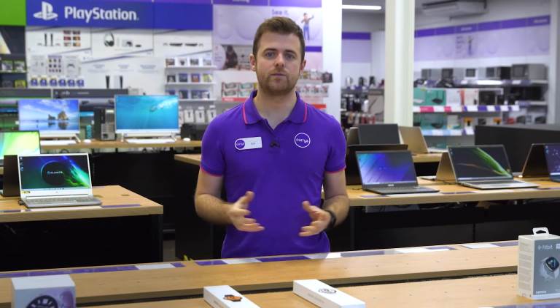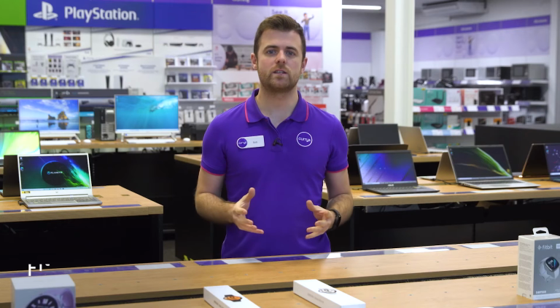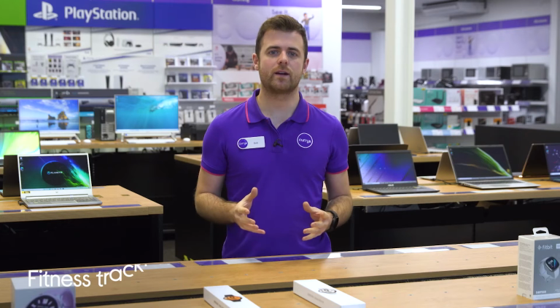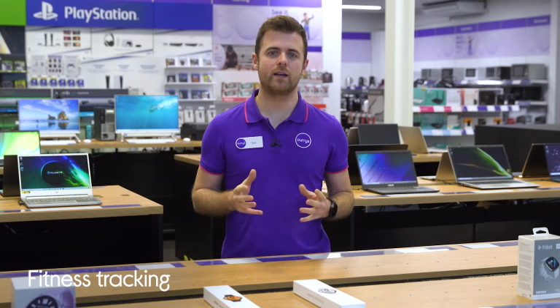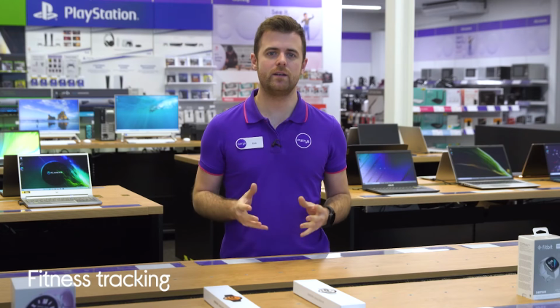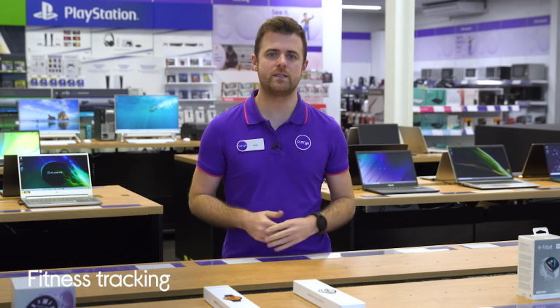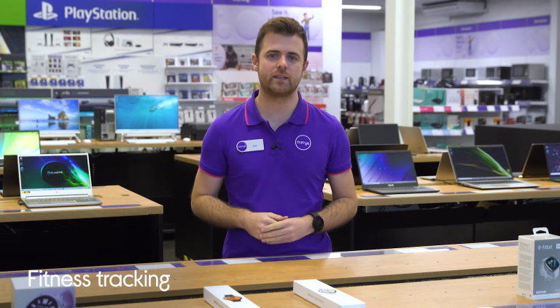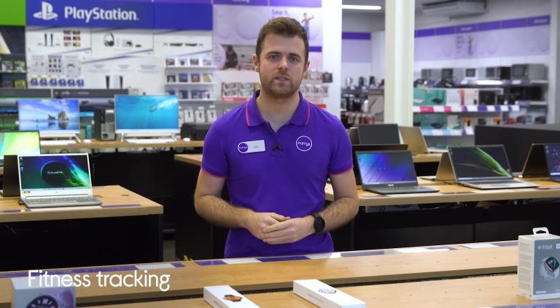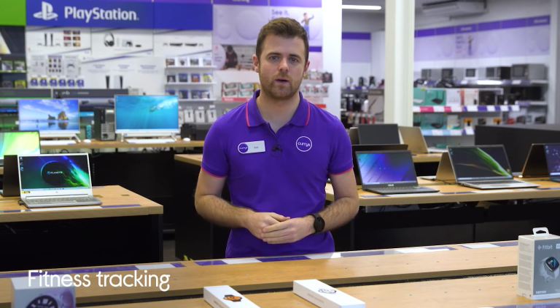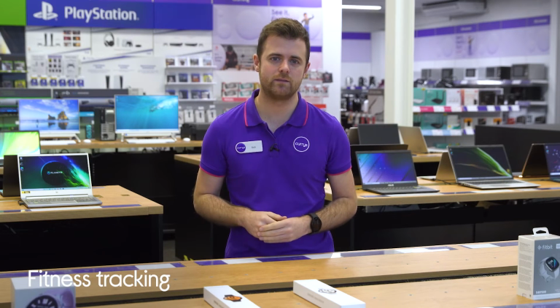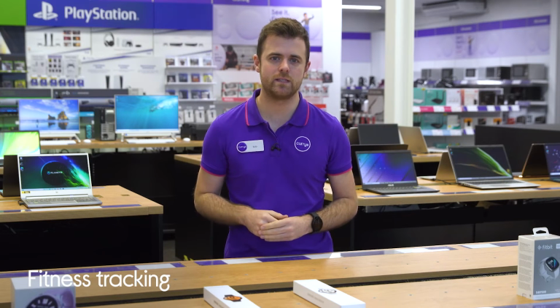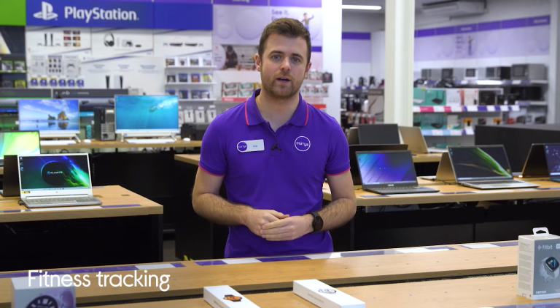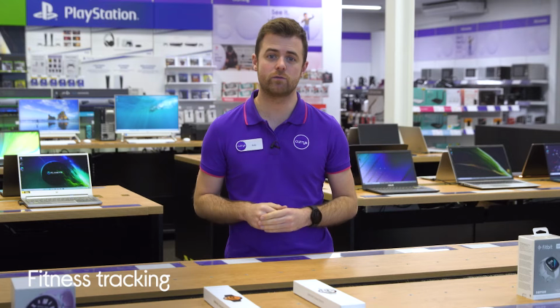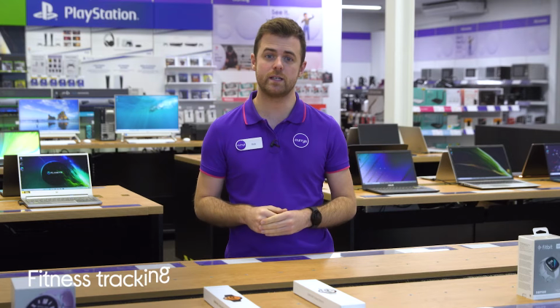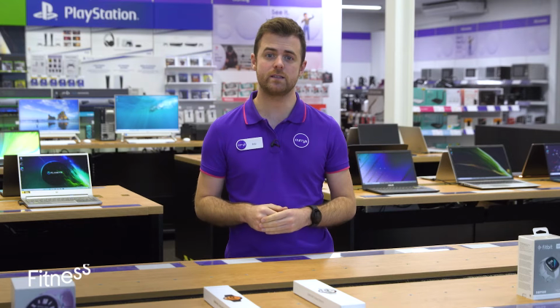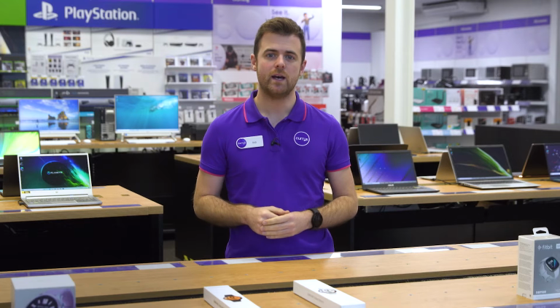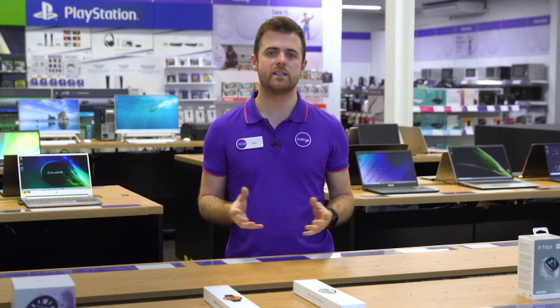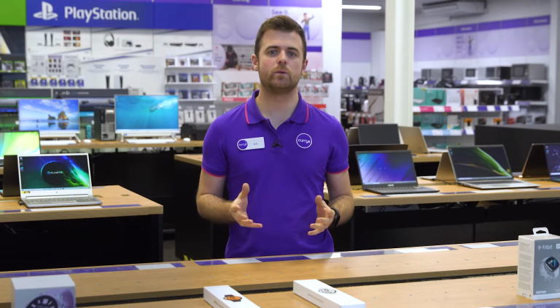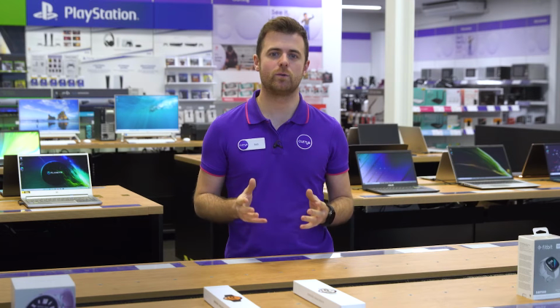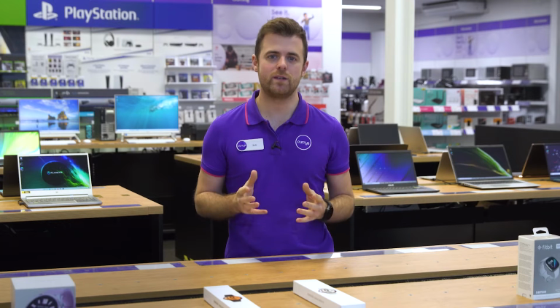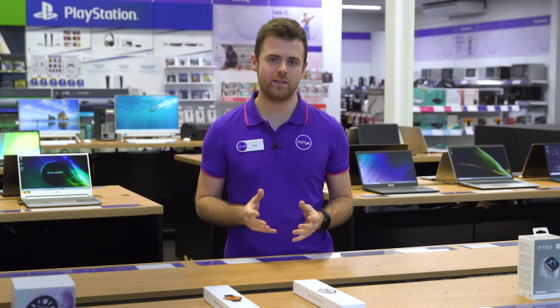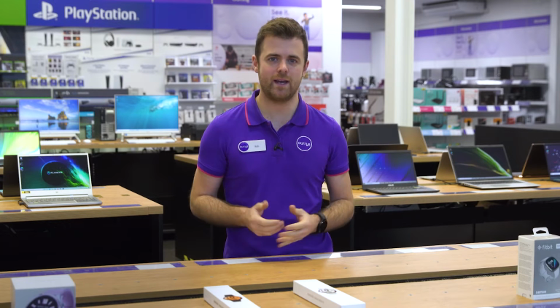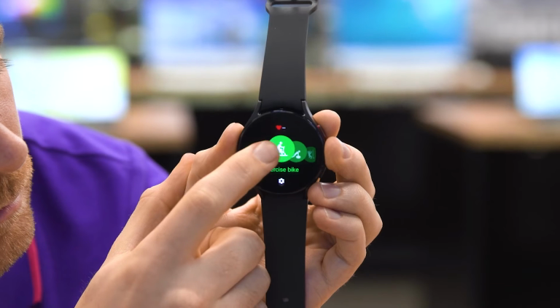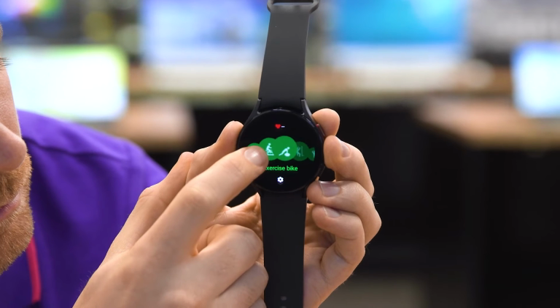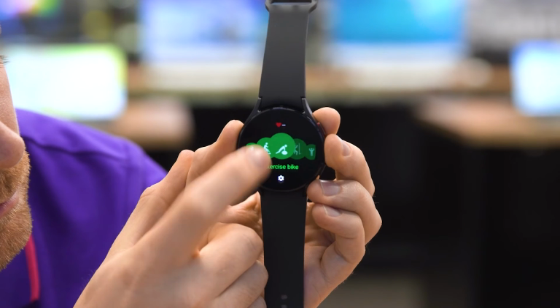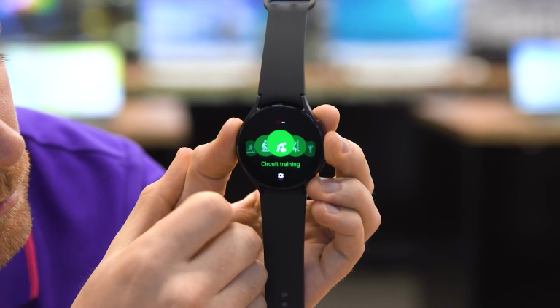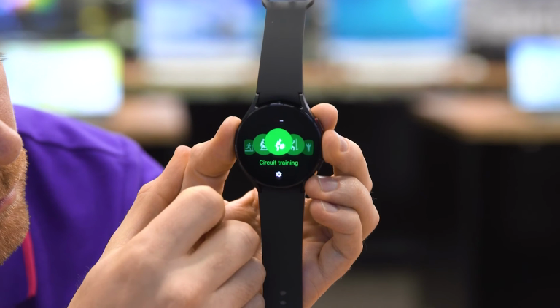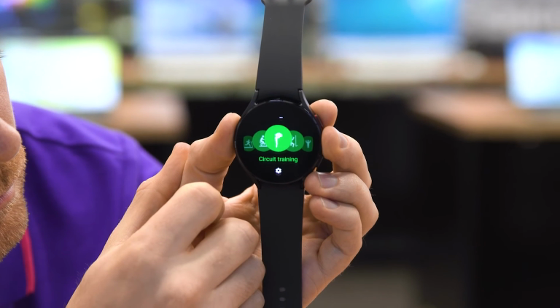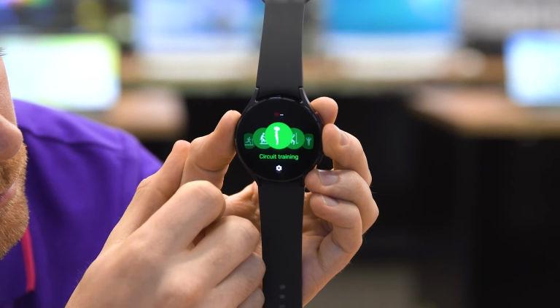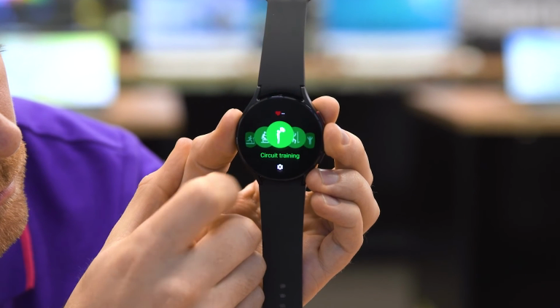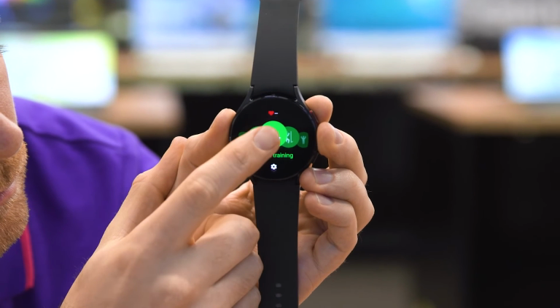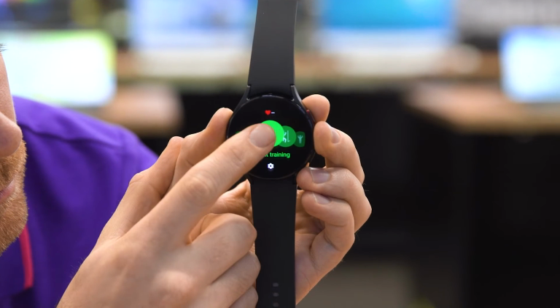Its fitness tracker cleverly detects physical activity to track your routines and it supports more than 90 exercises for a more accurate report of your workouts.